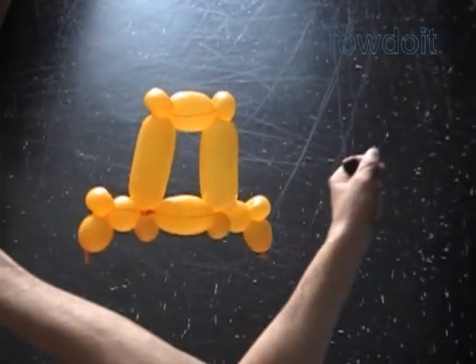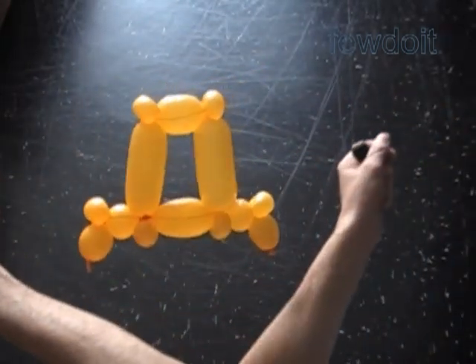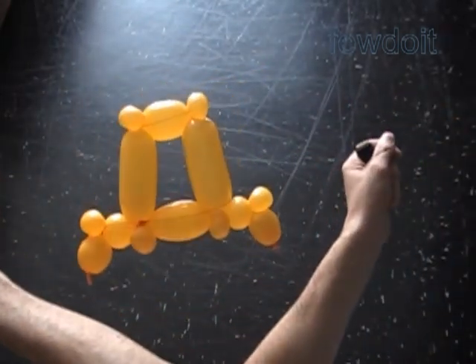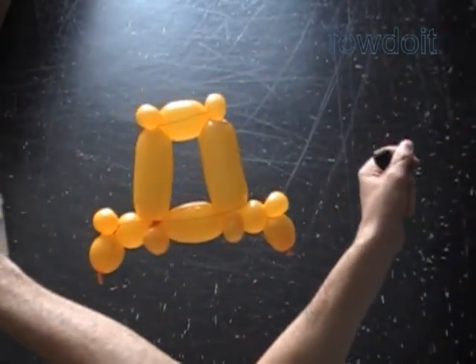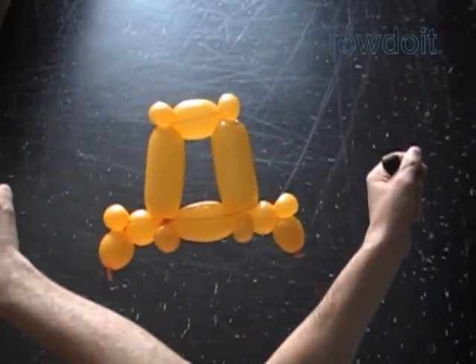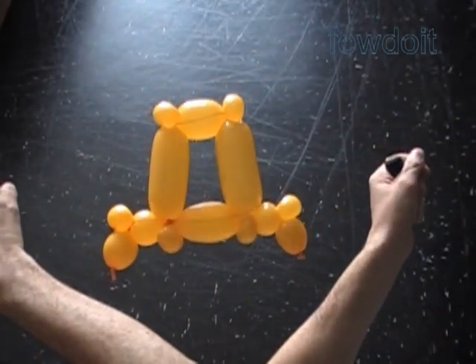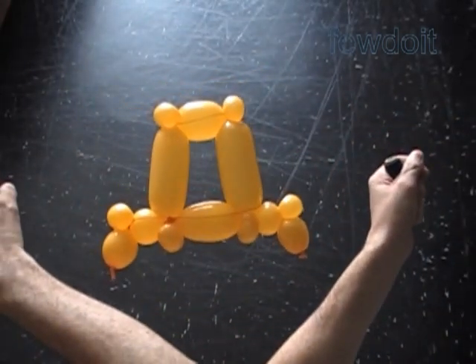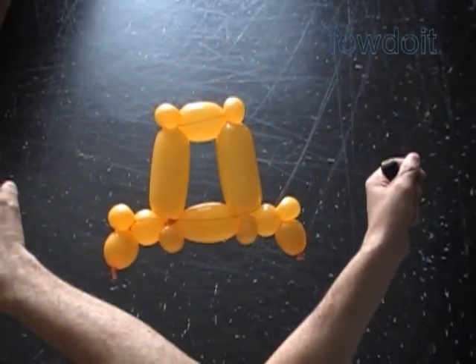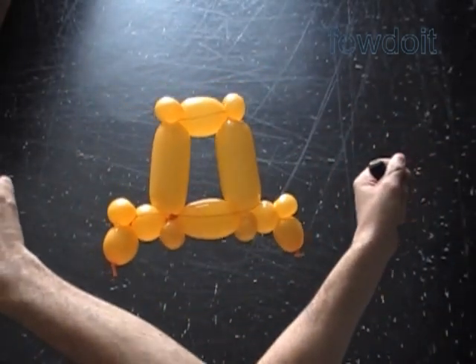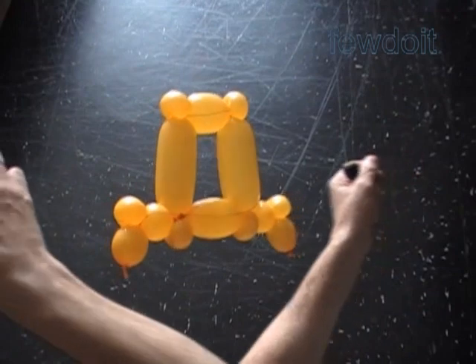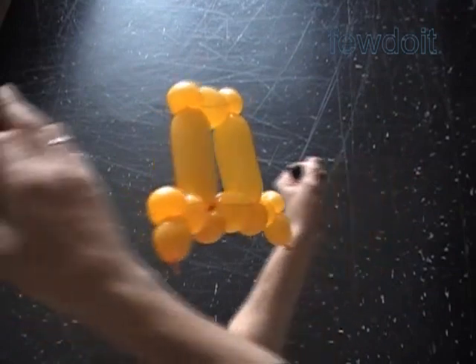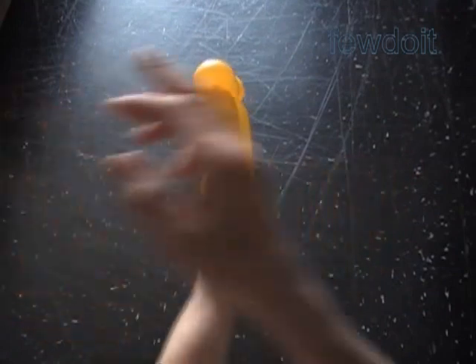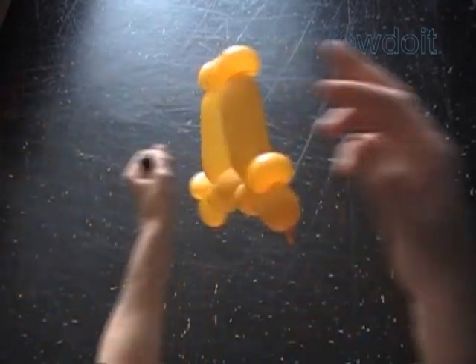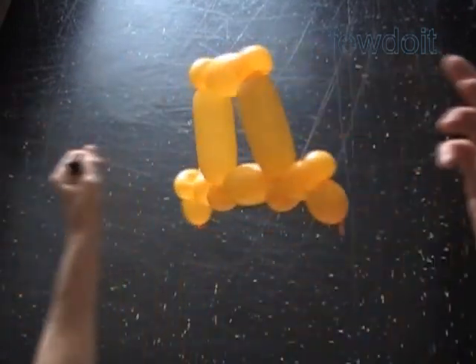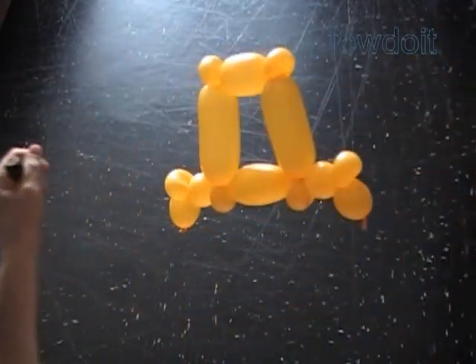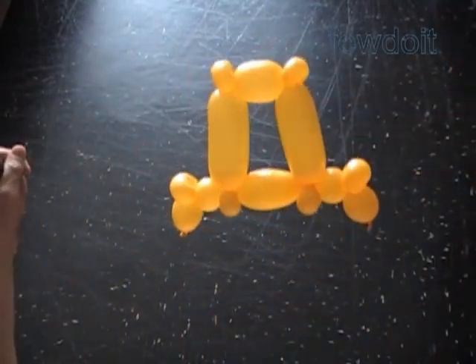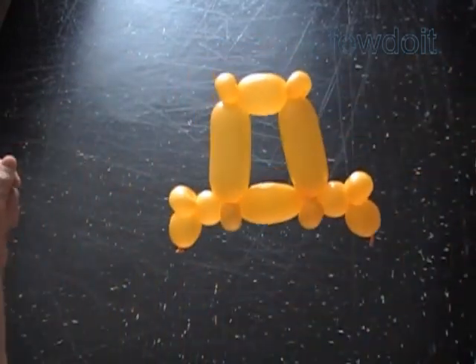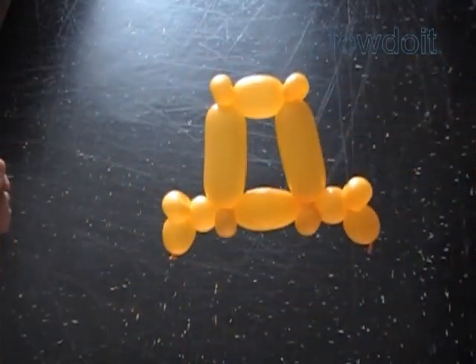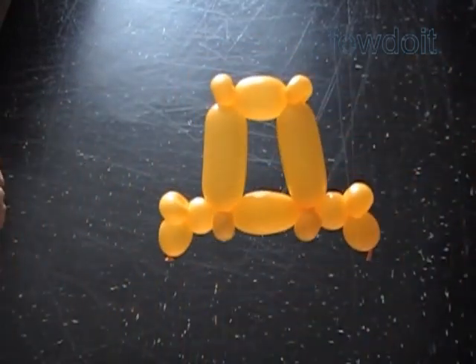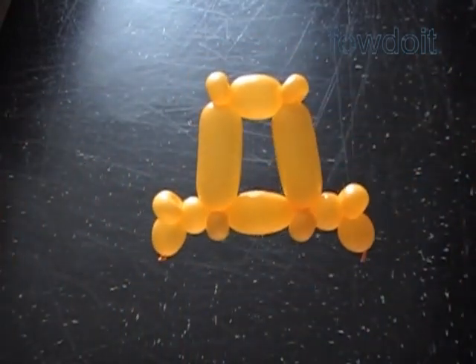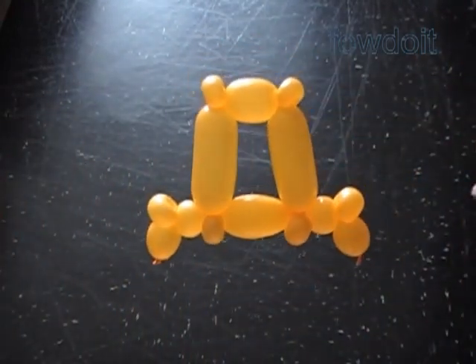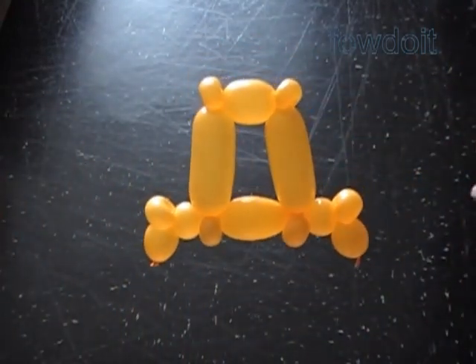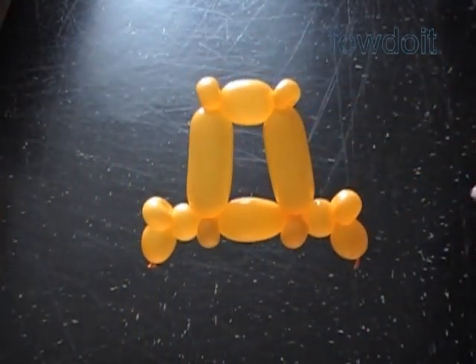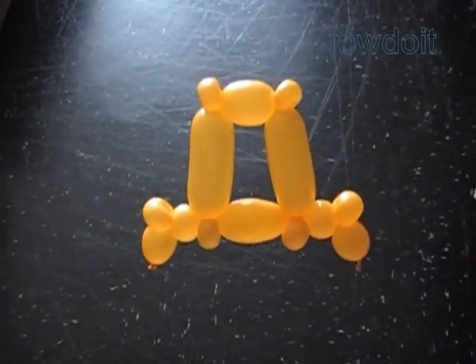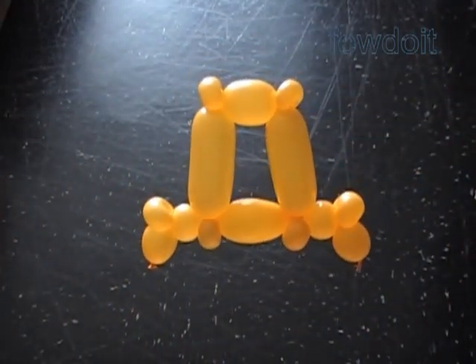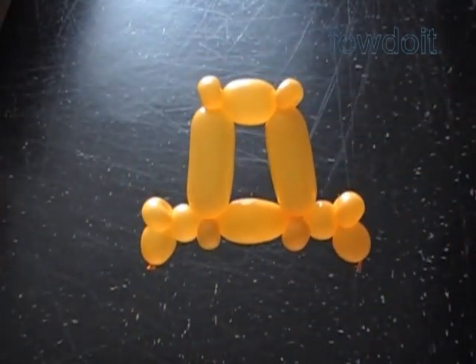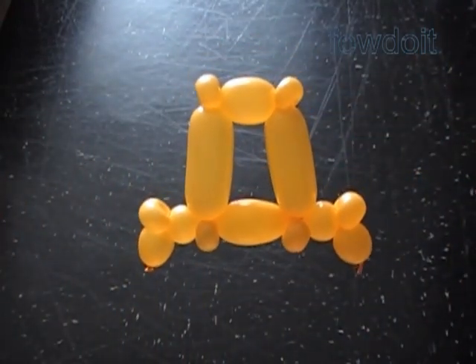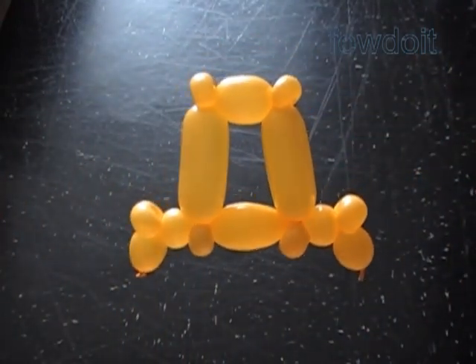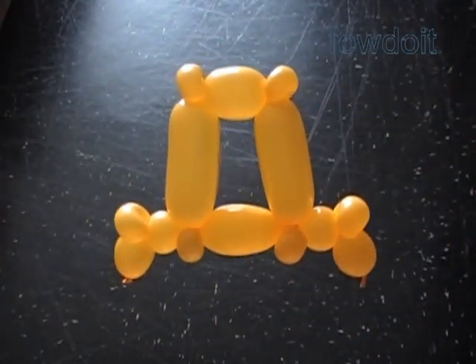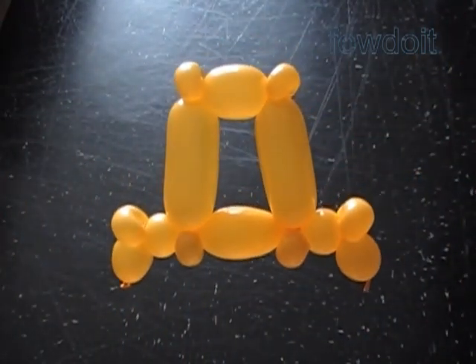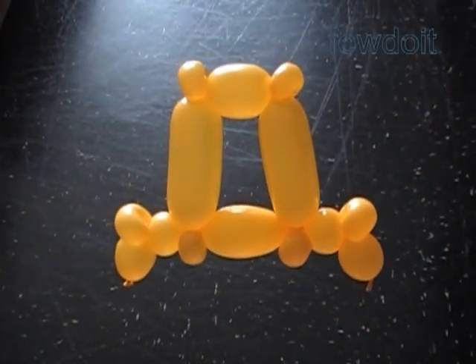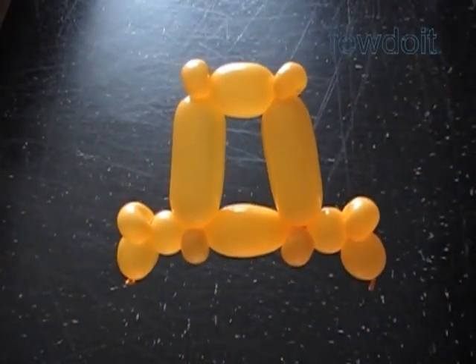Congratulations again — we have made the letter D. Have fun and happy twisting!